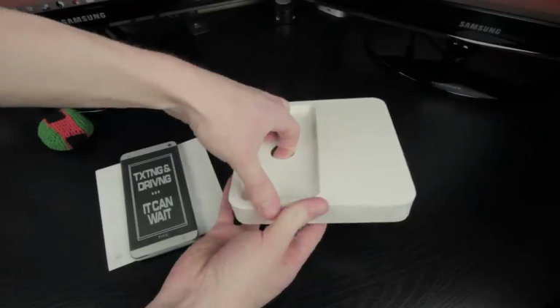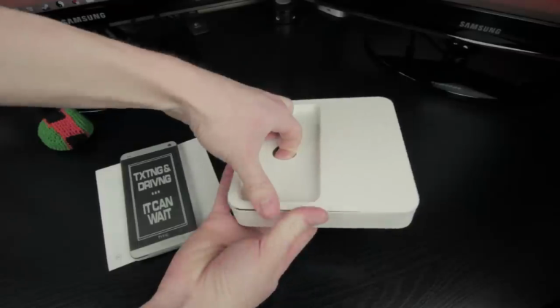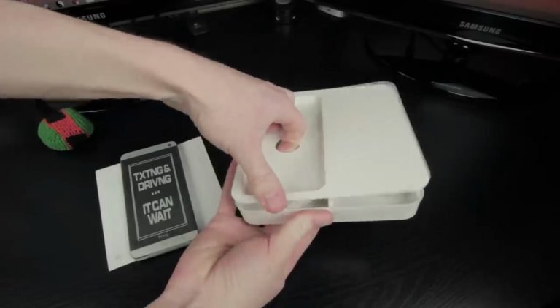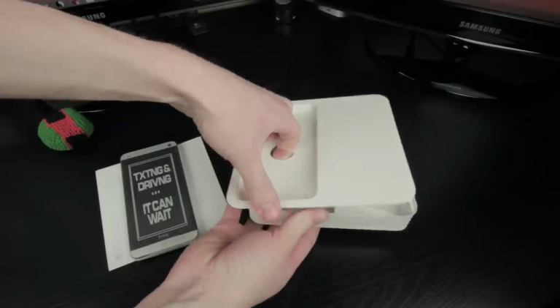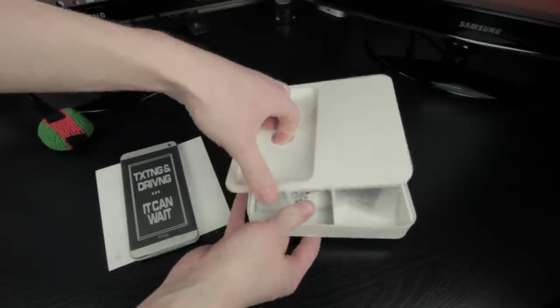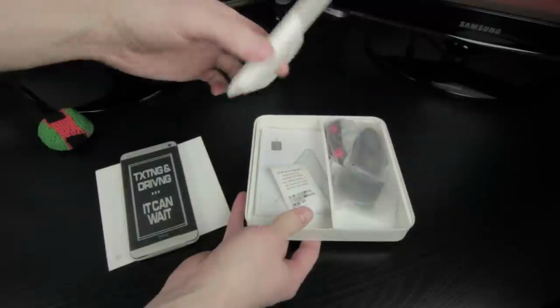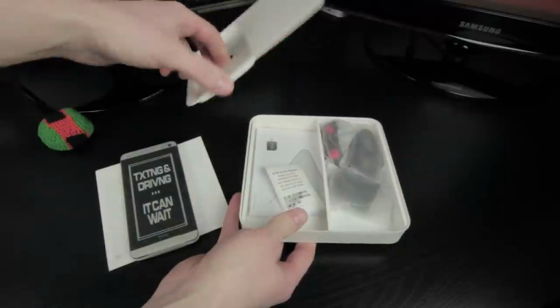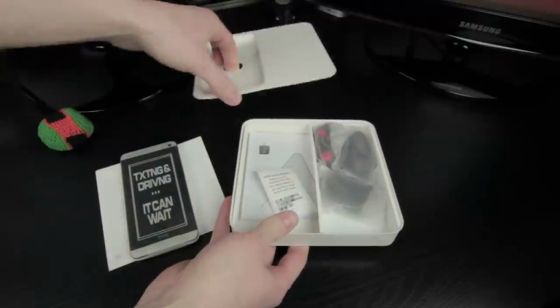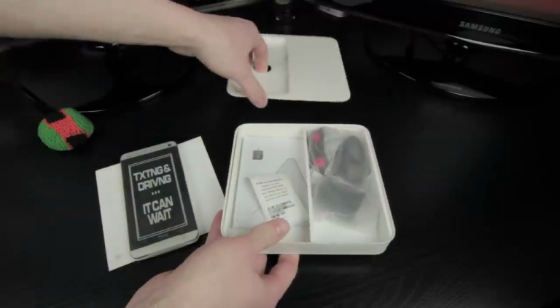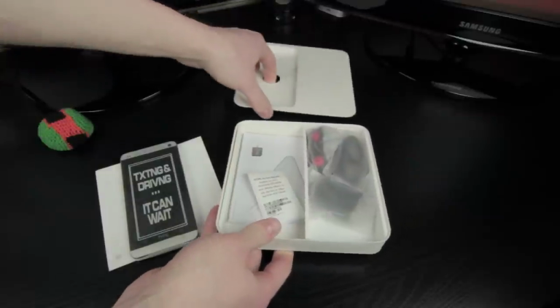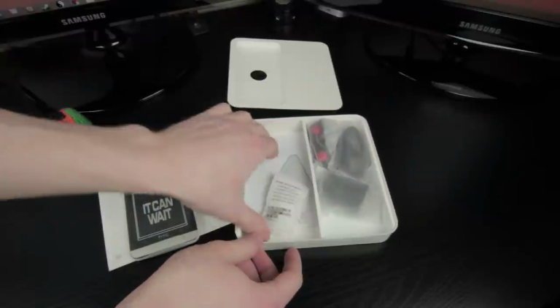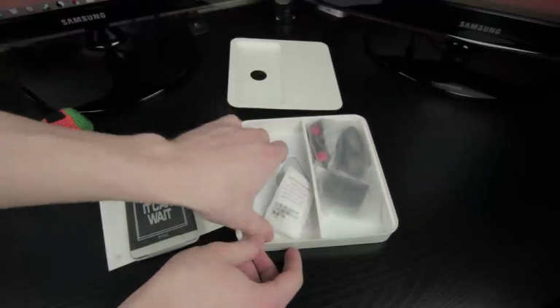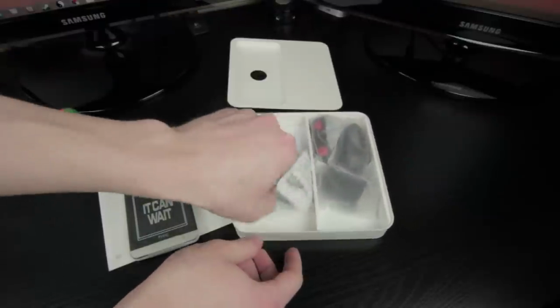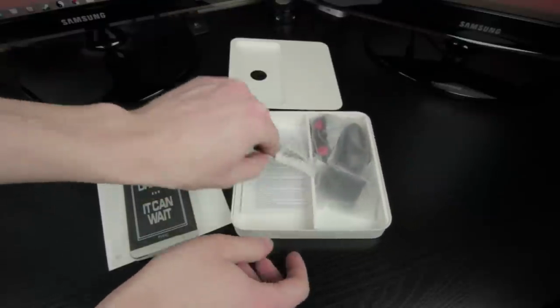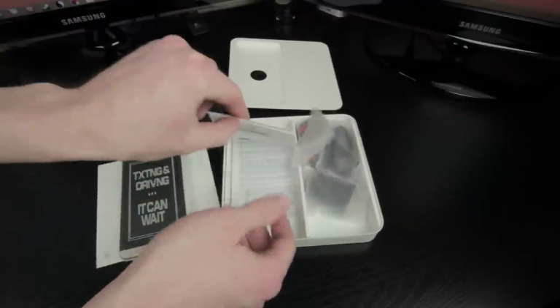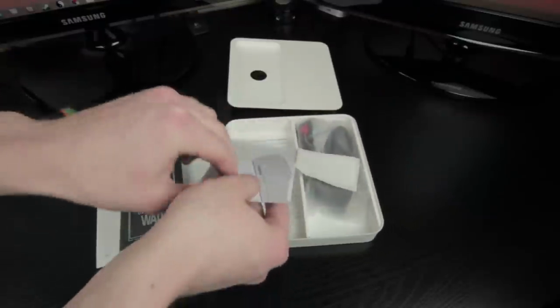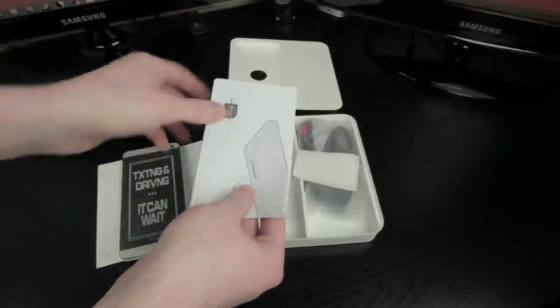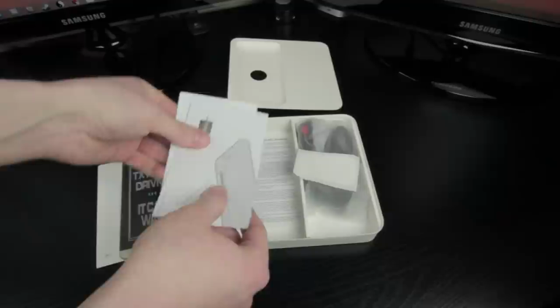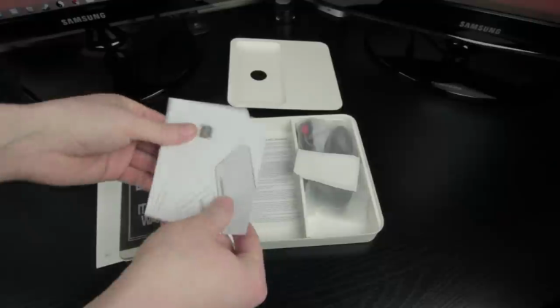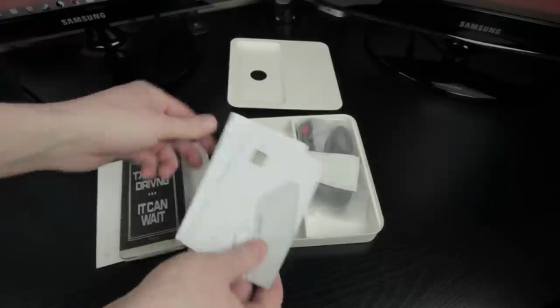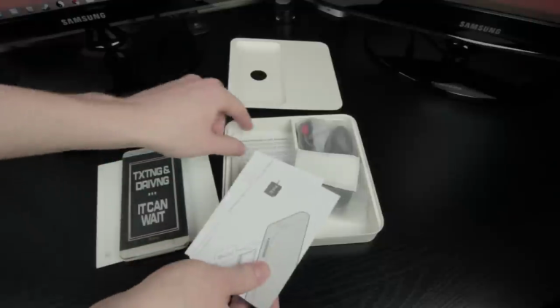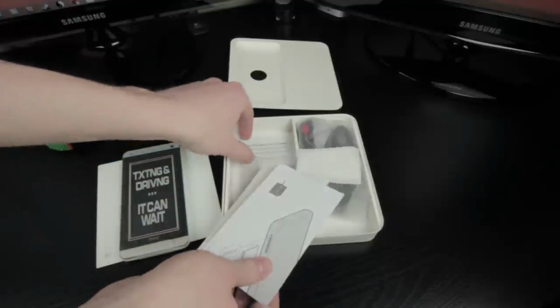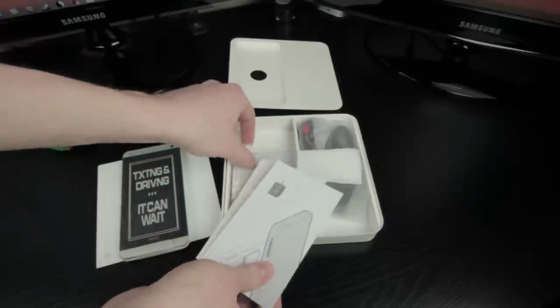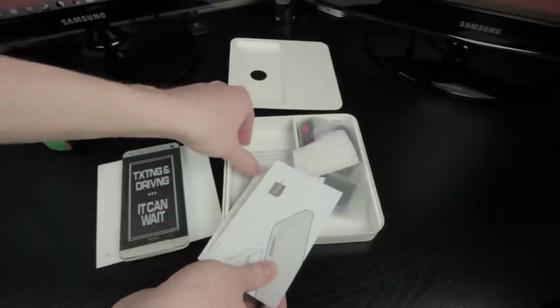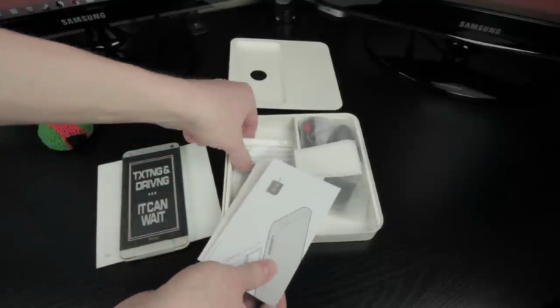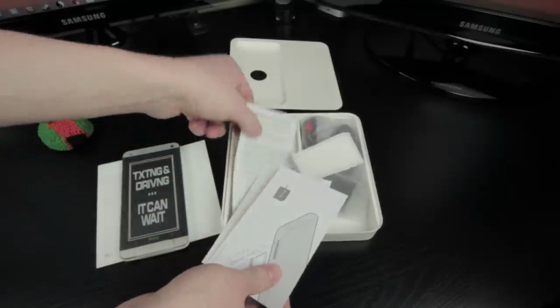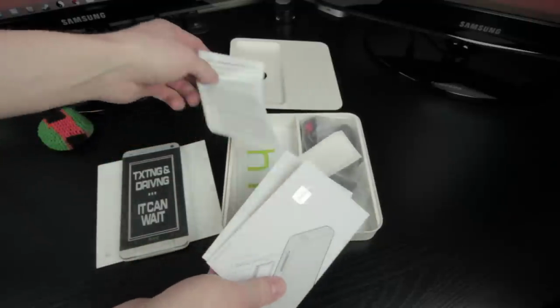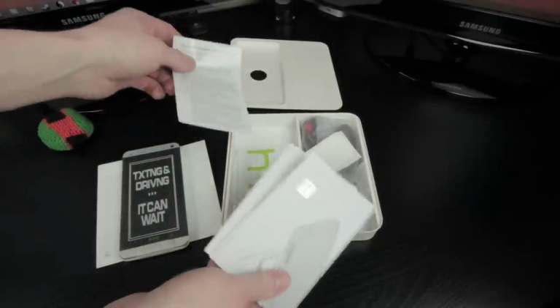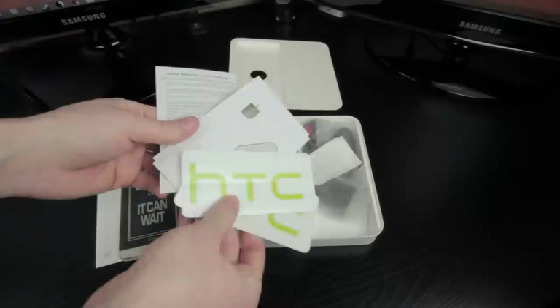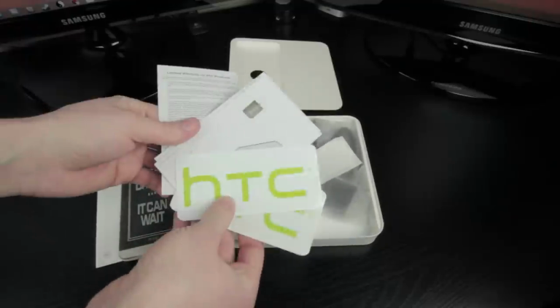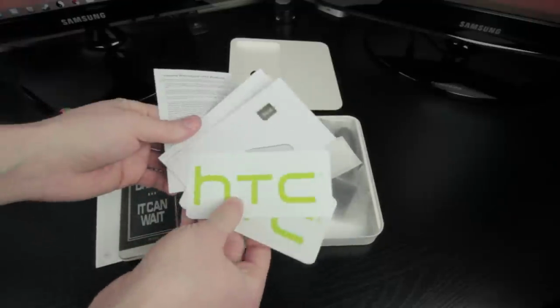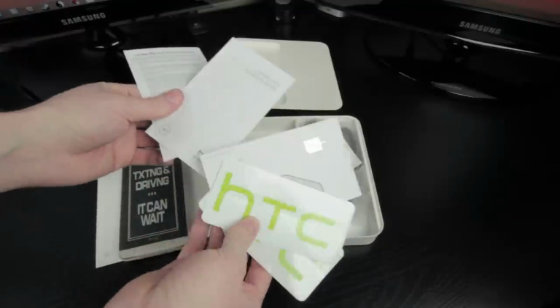If you dive further into the box on the left side, you'll find all the standard warranty information, instructions packet, SIM card slot, and HTC stickers.